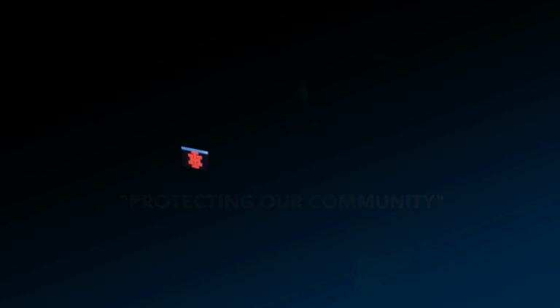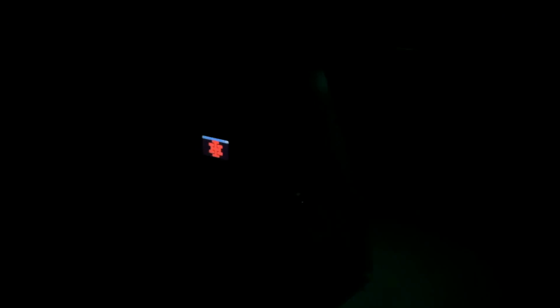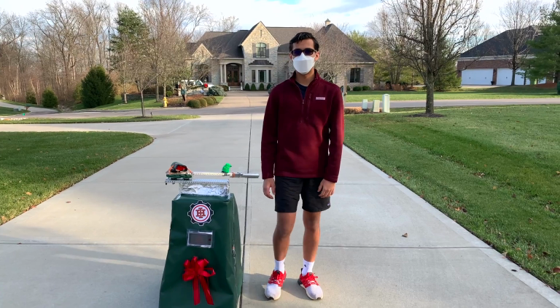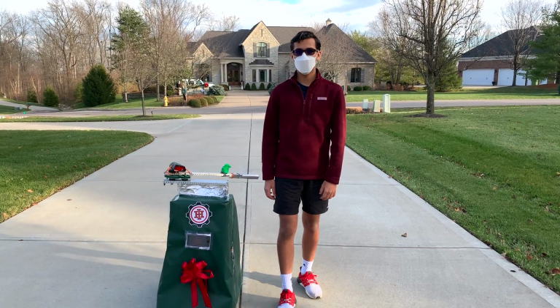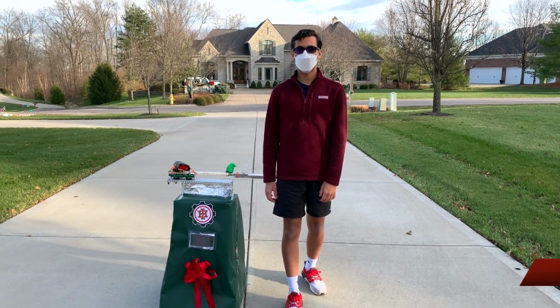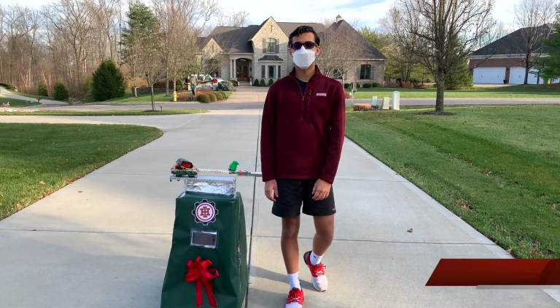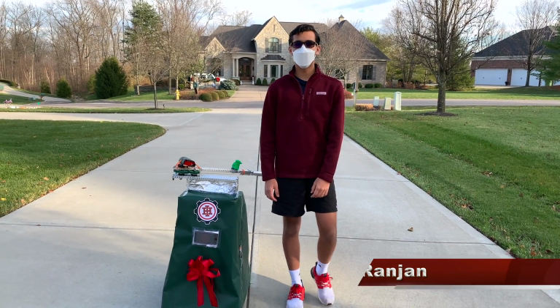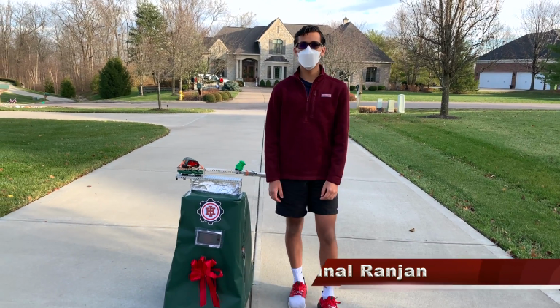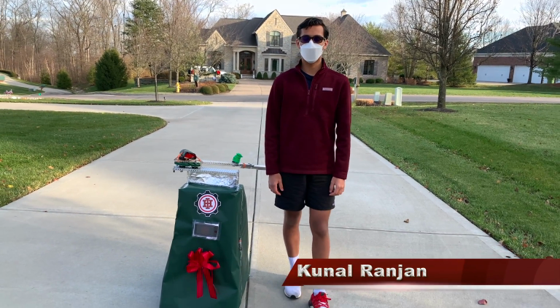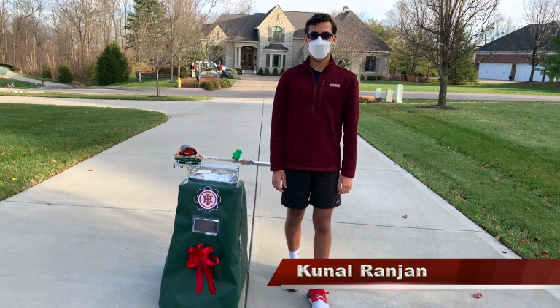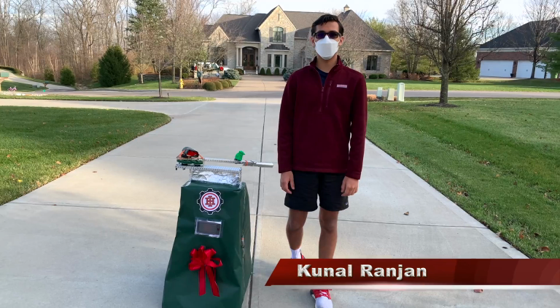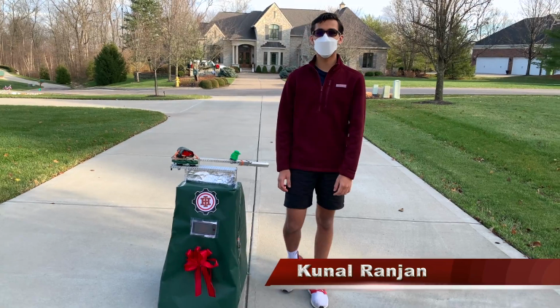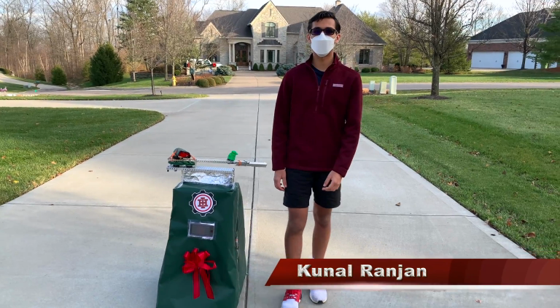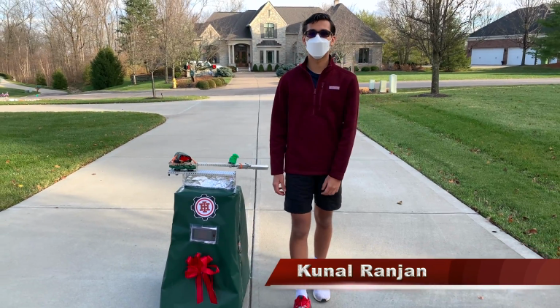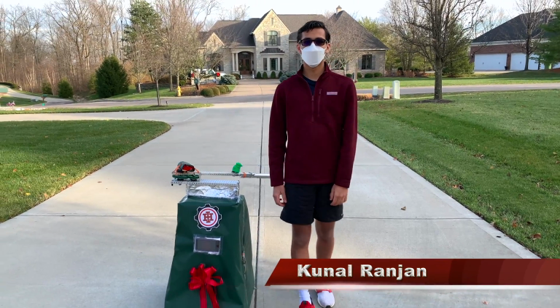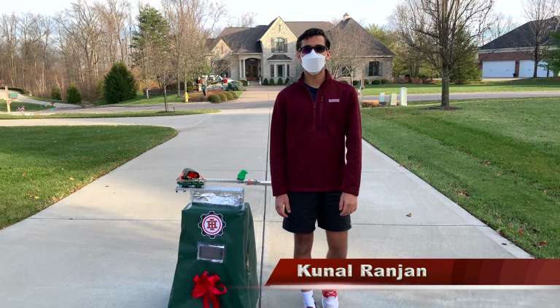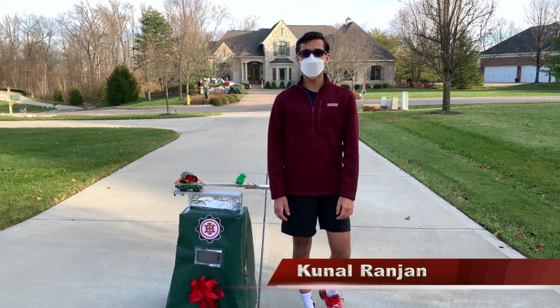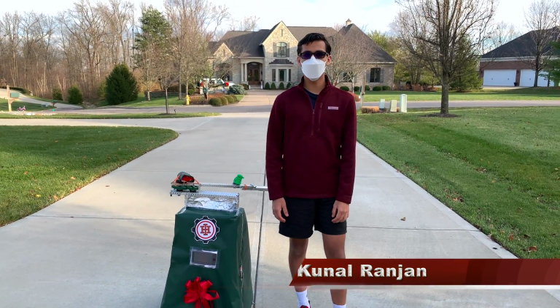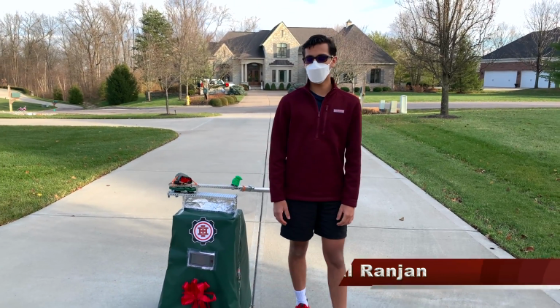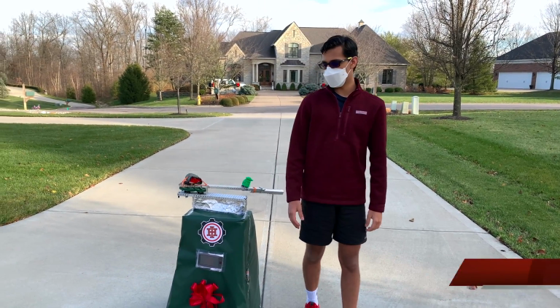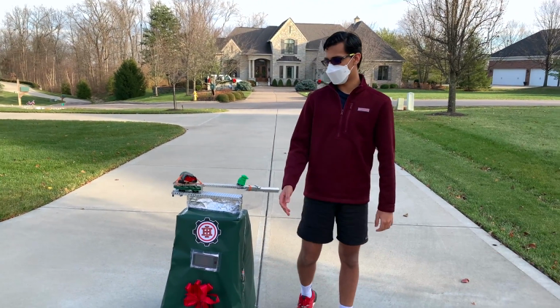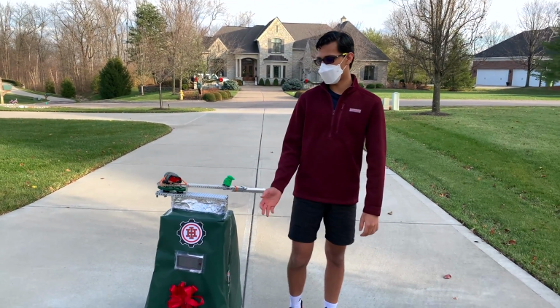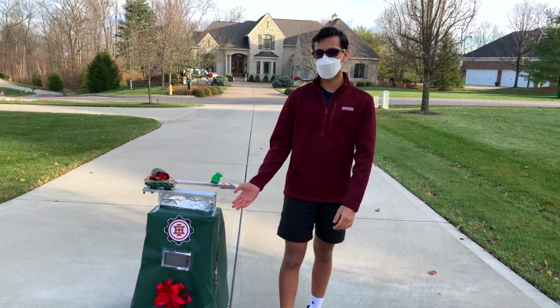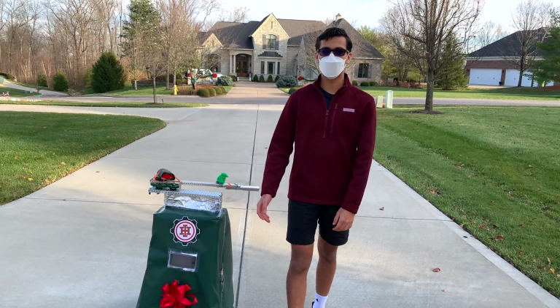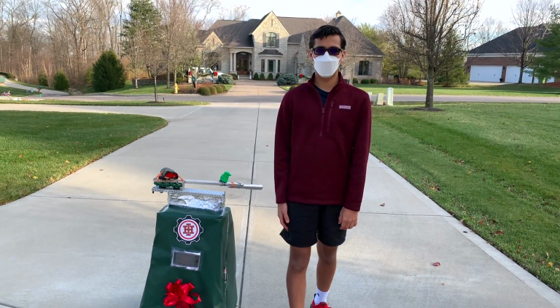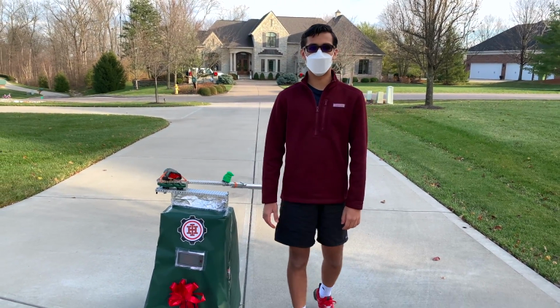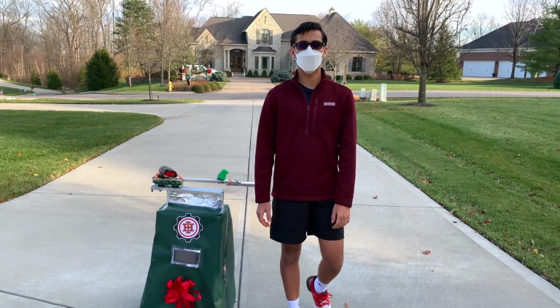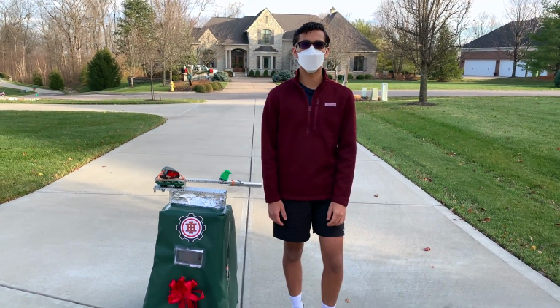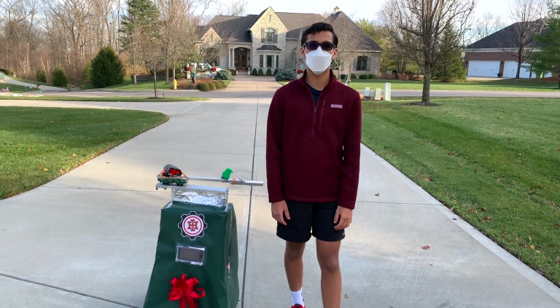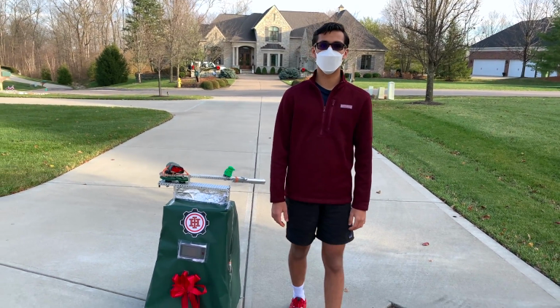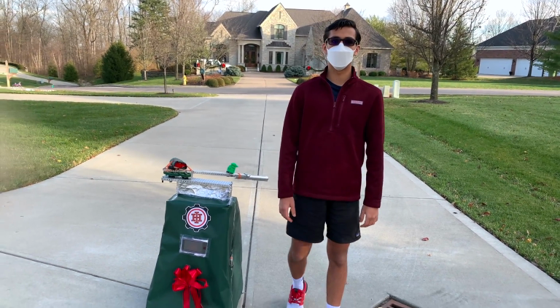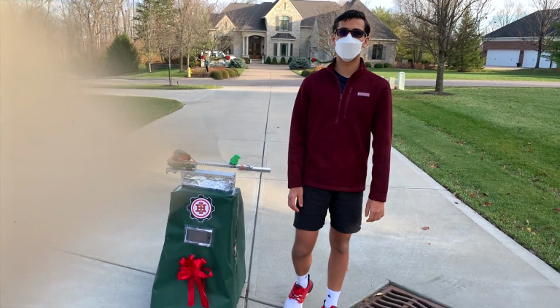Hi everyone. I hope you're doing well during this pandemic. Our team recently created a robot to help prevent the spread of COVID-19.